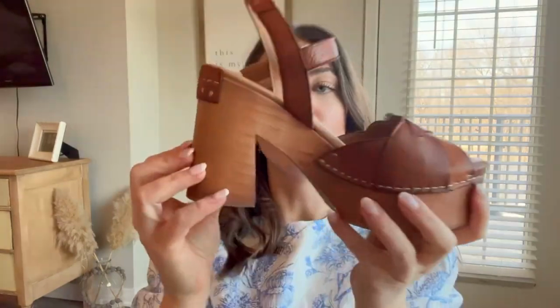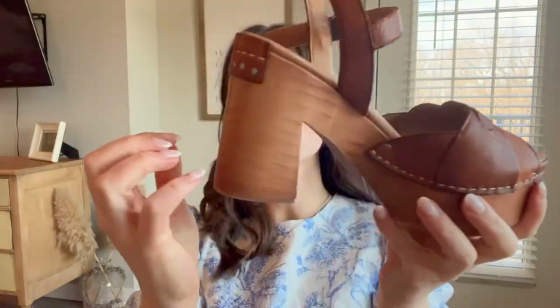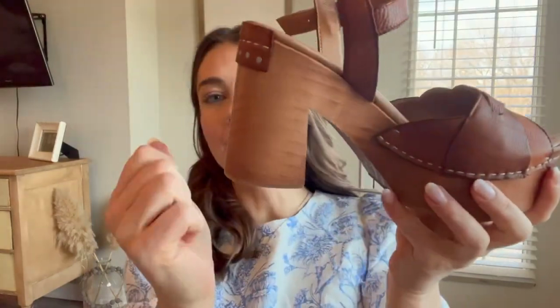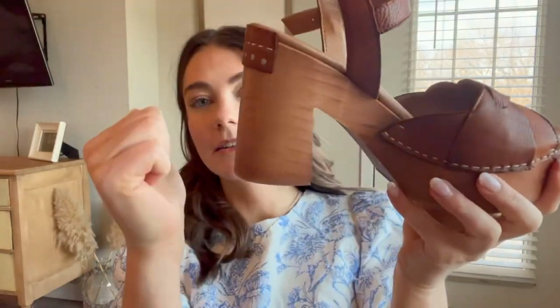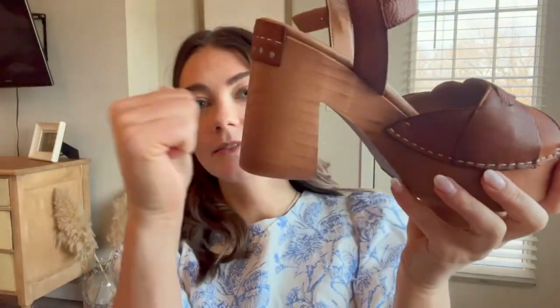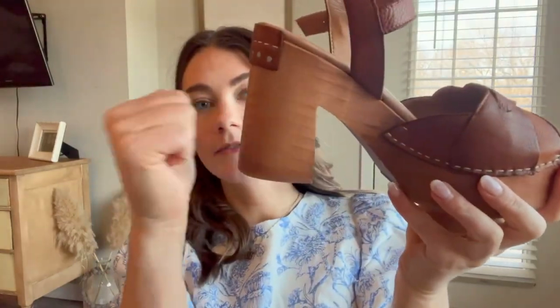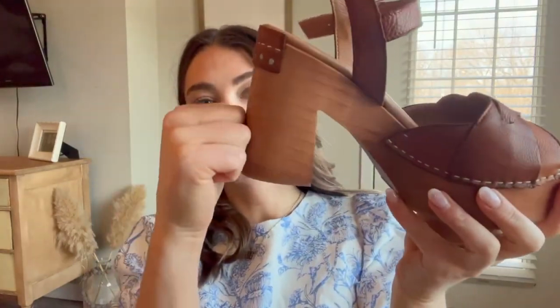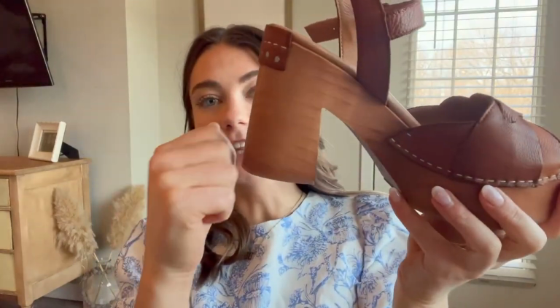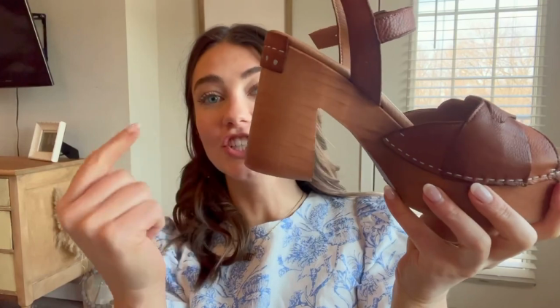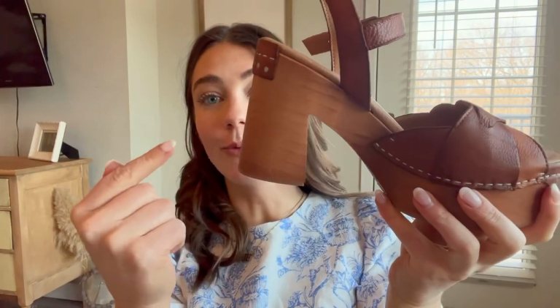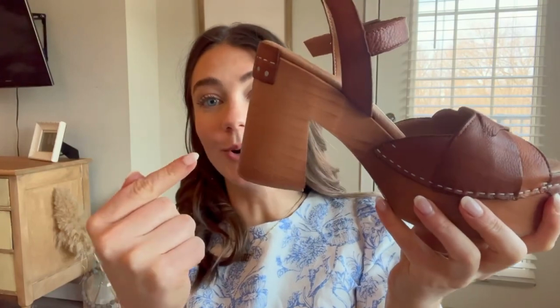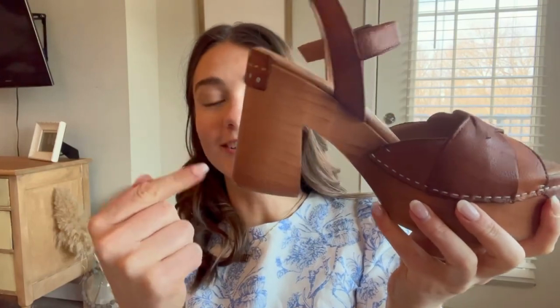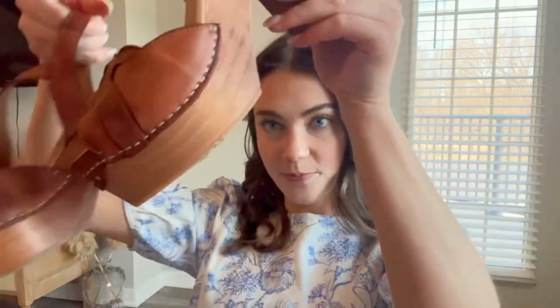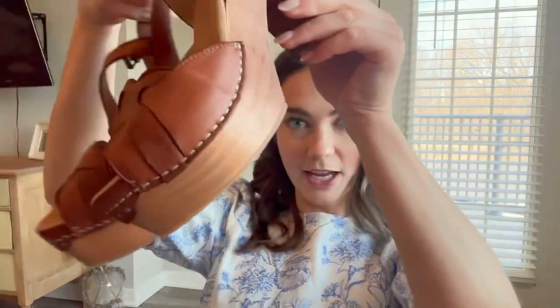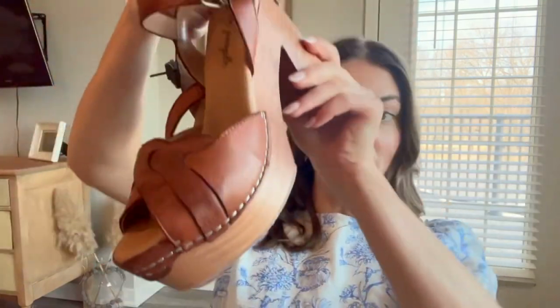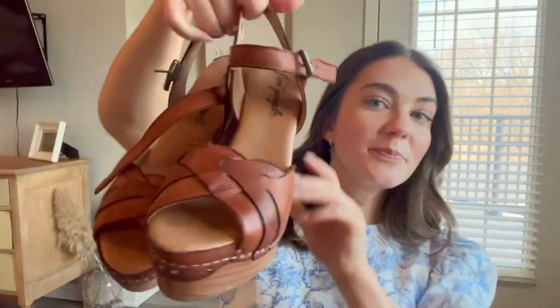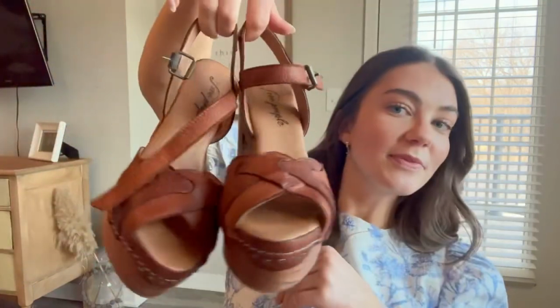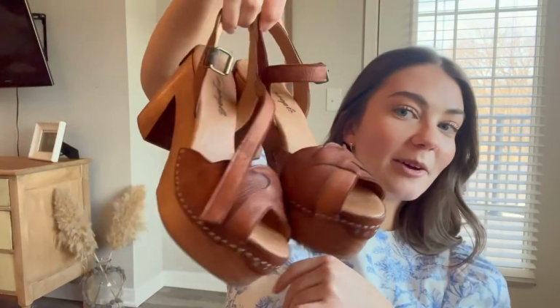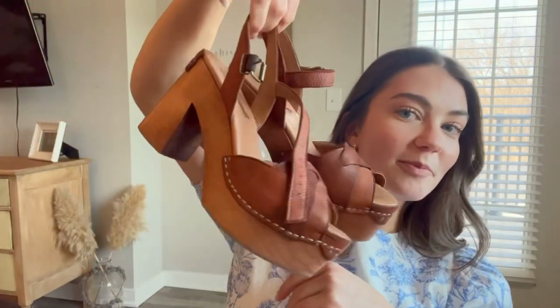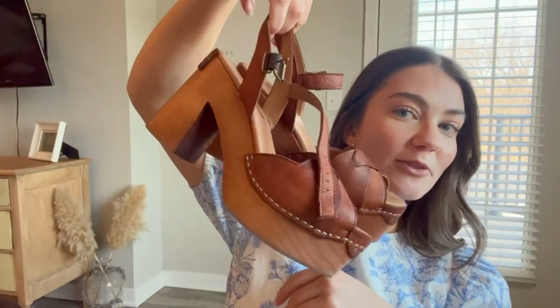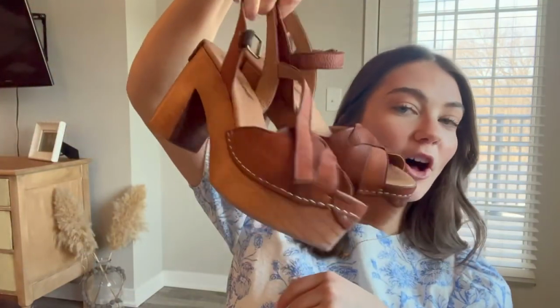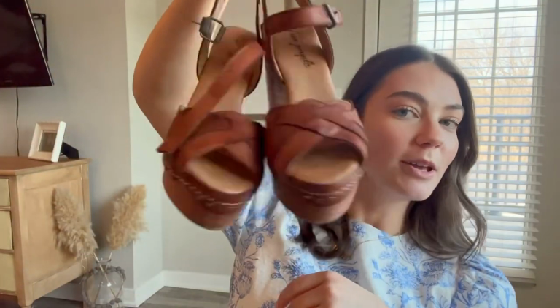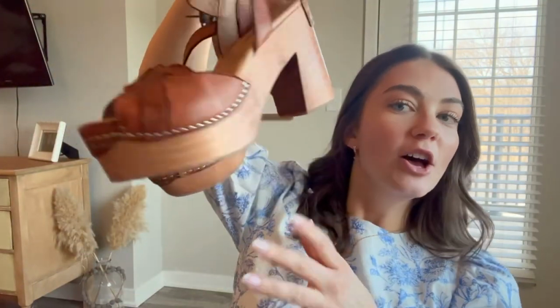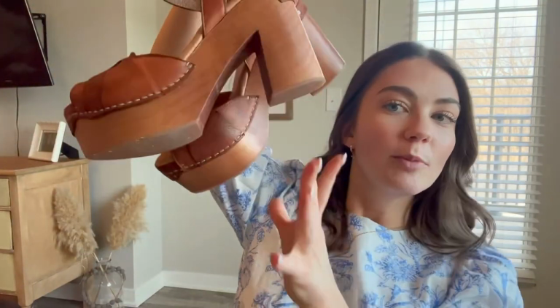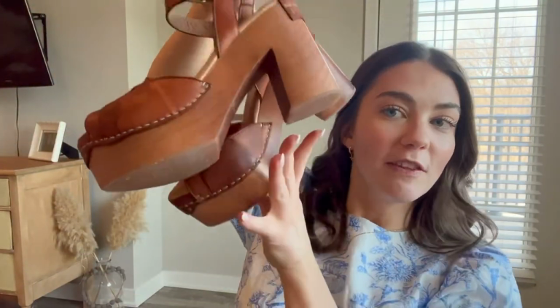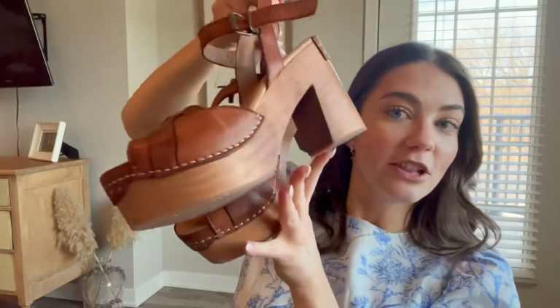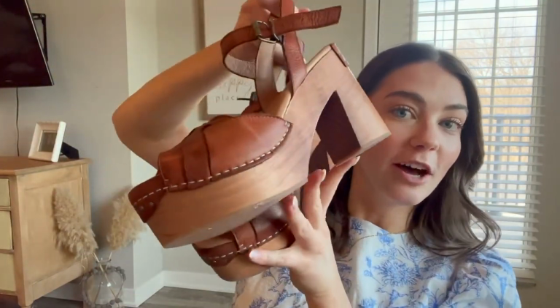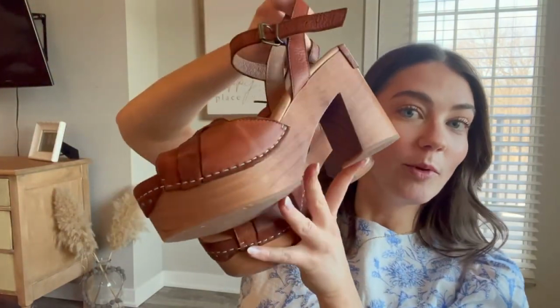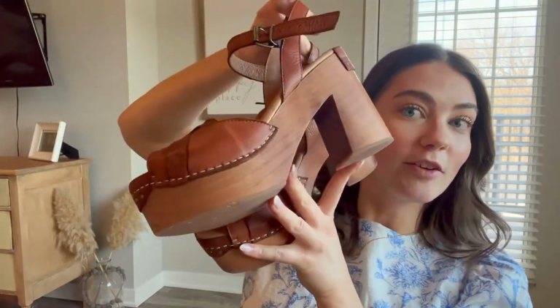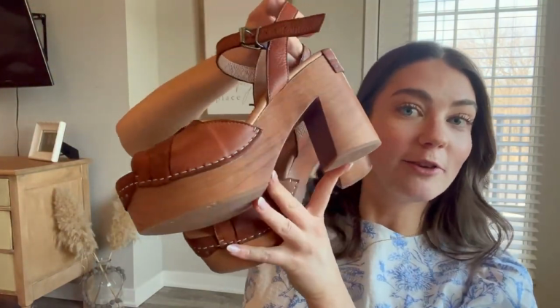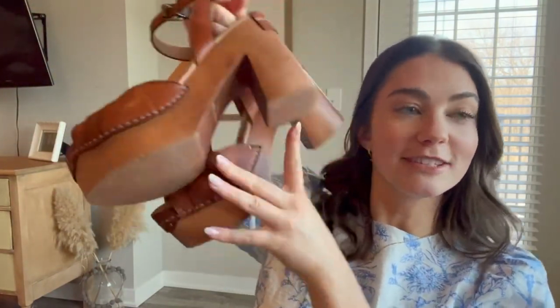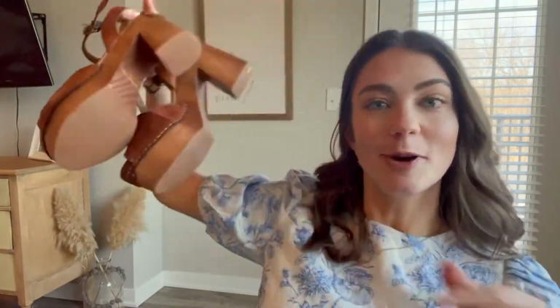Oh, and this is like legit wood. Beautiful. I'll be putting these in a lot more of my outfits as well.